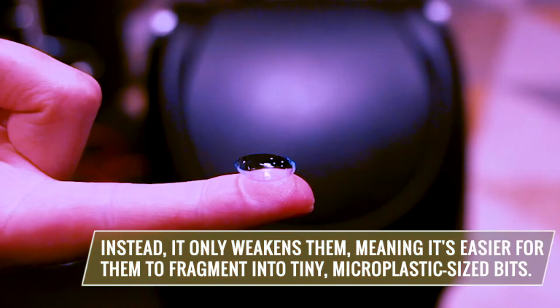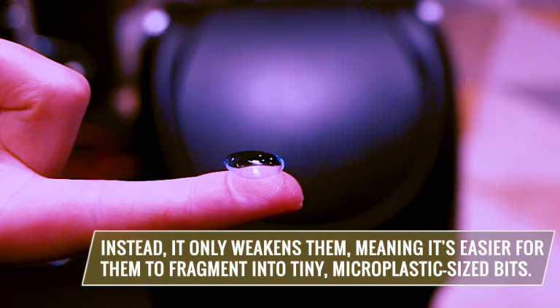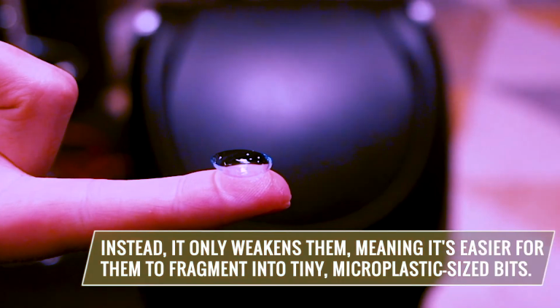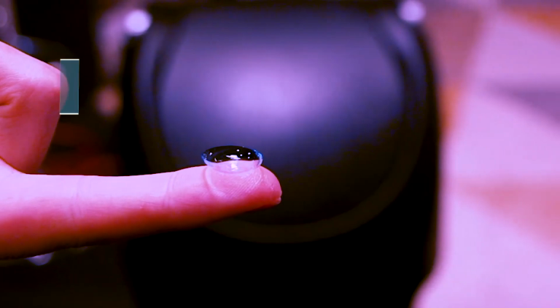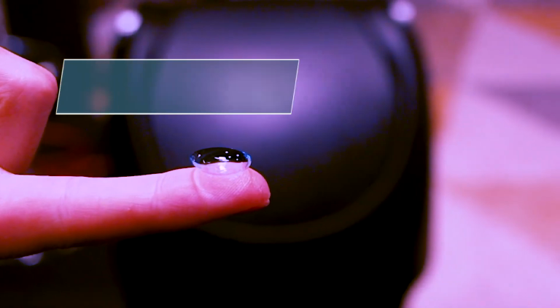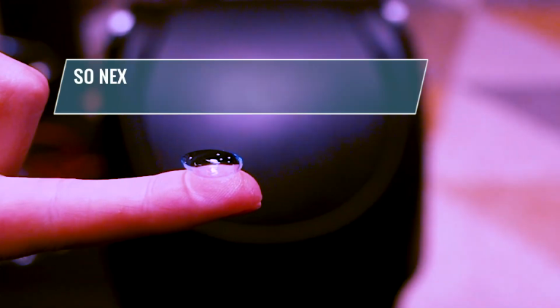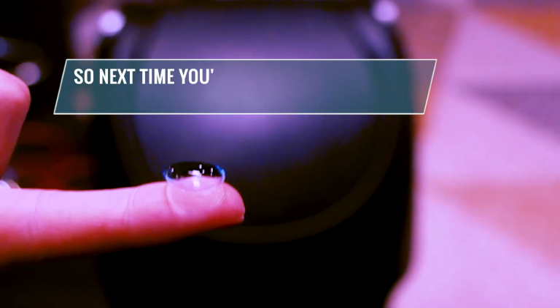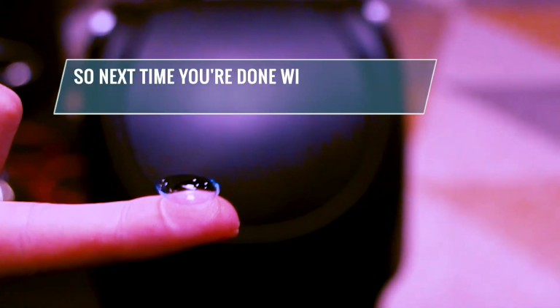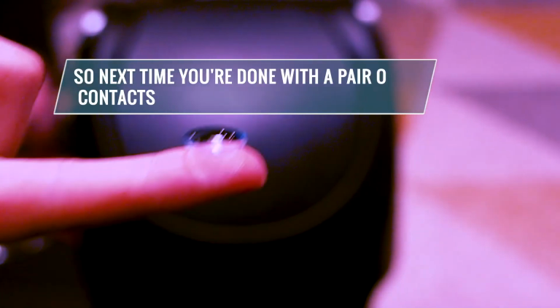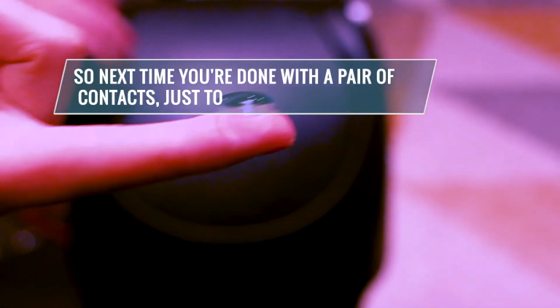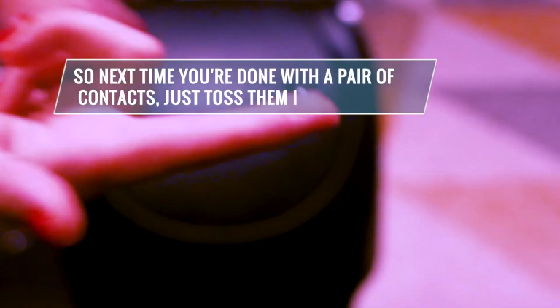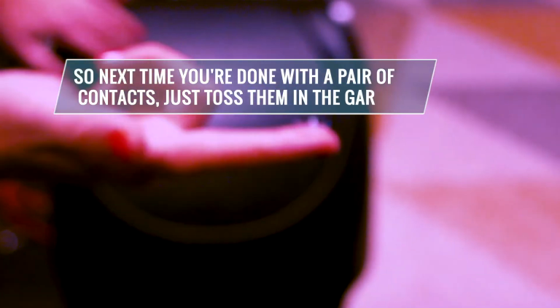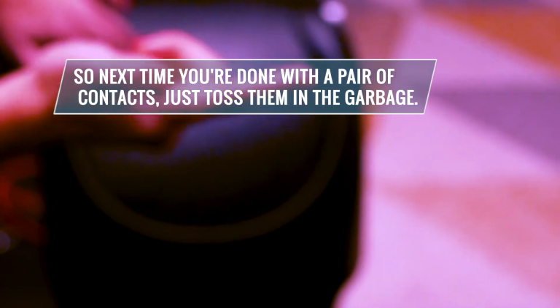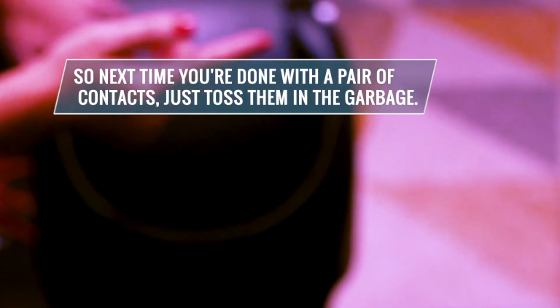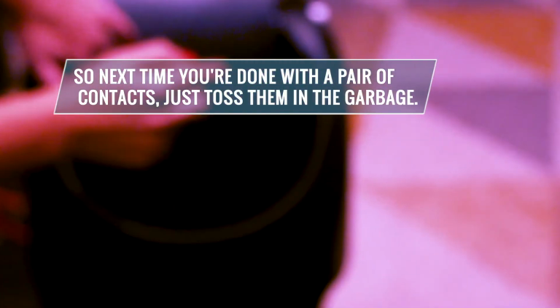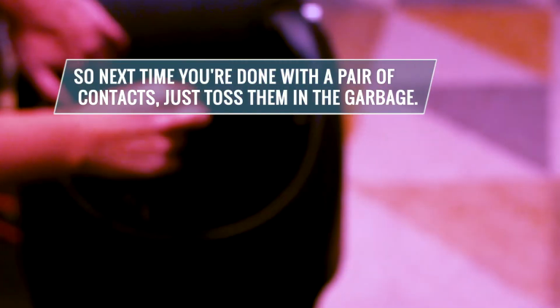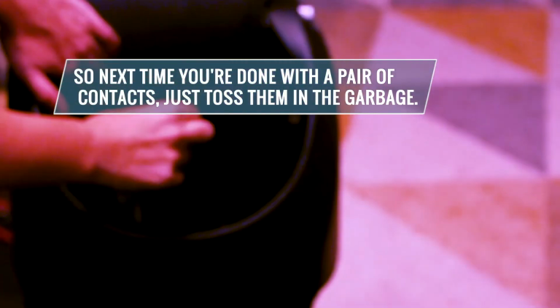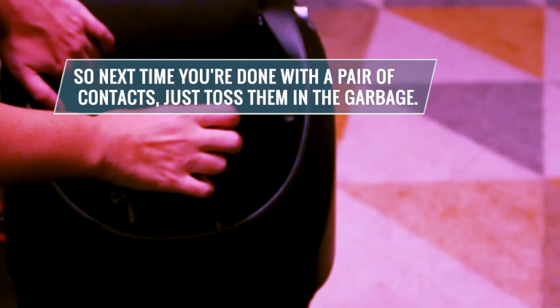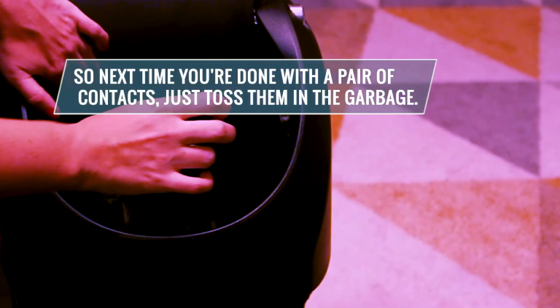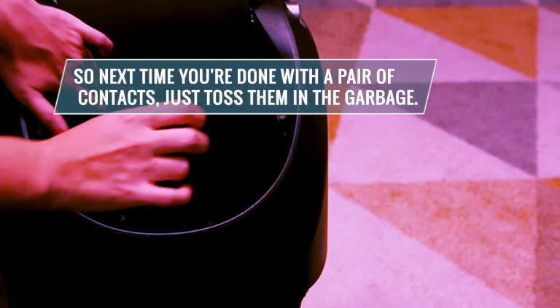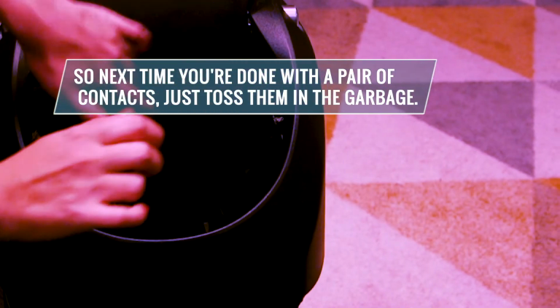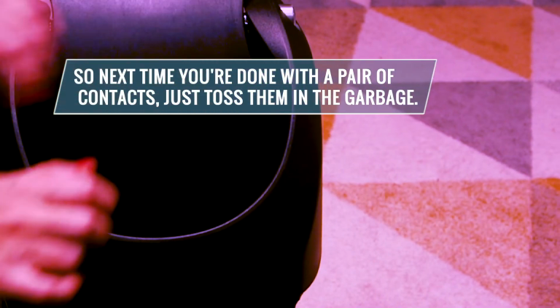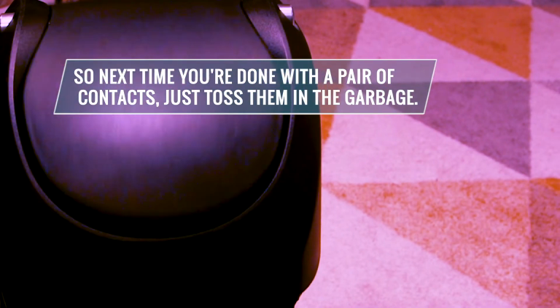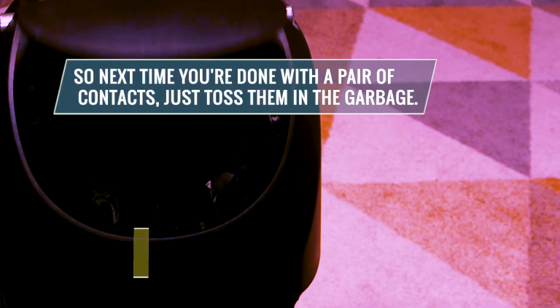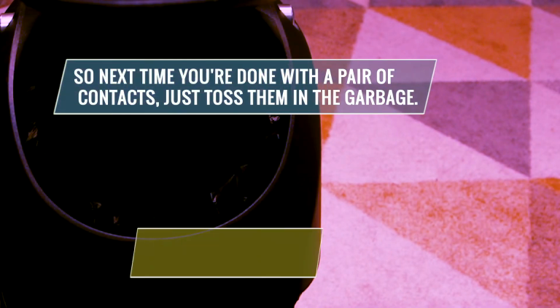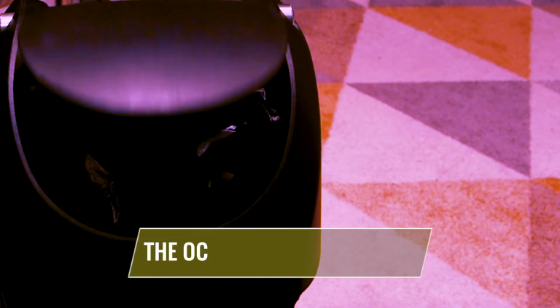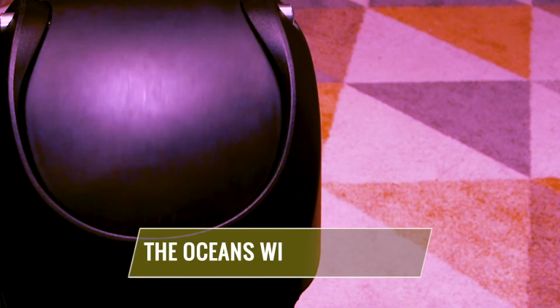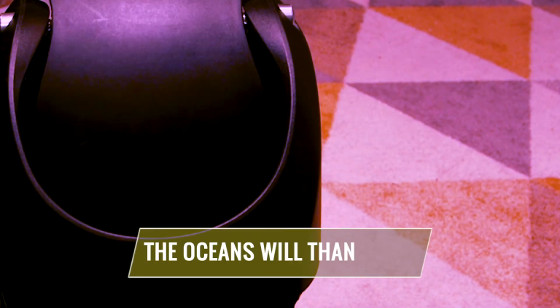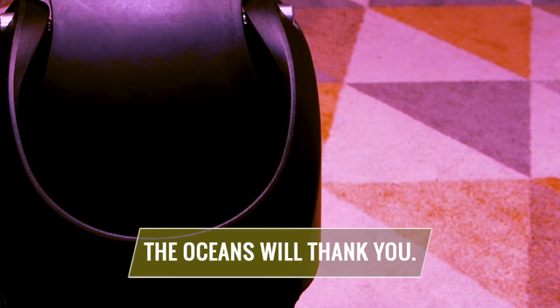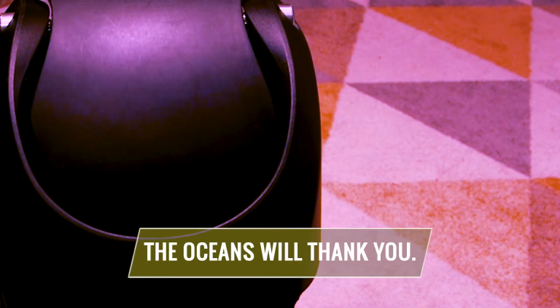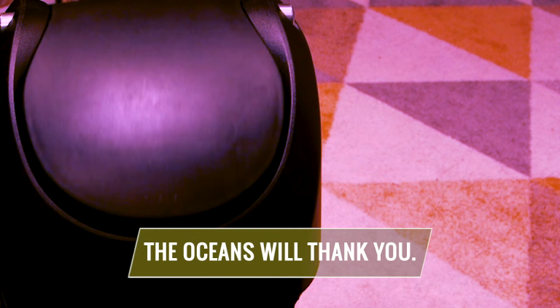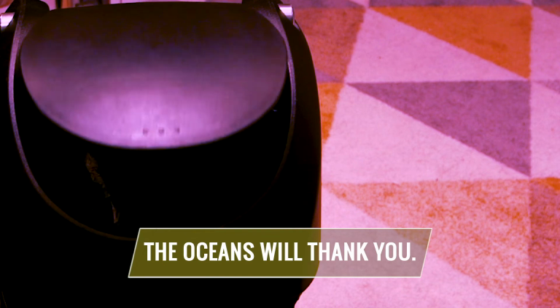So next time you're done with a pair of contacts, just toss them in the garbage. The oceans will thank you.